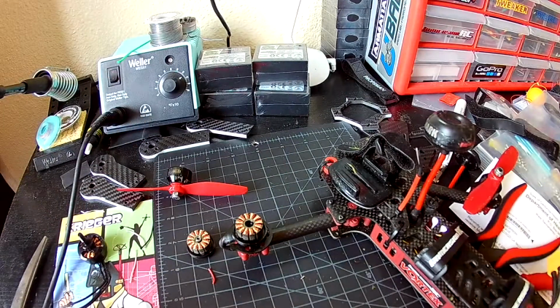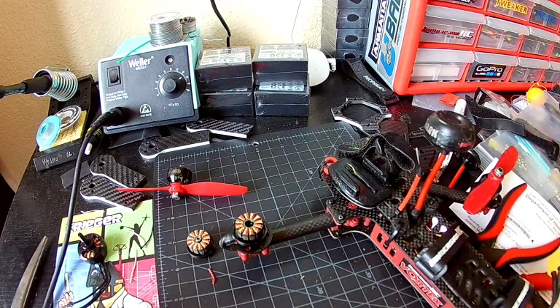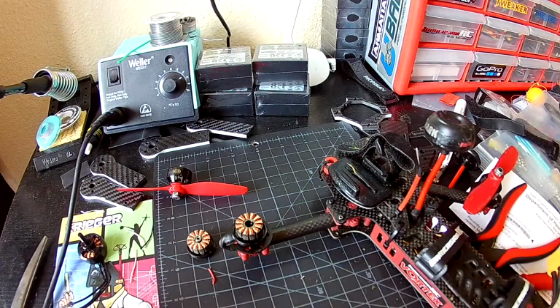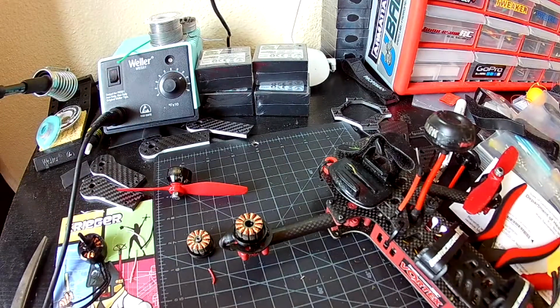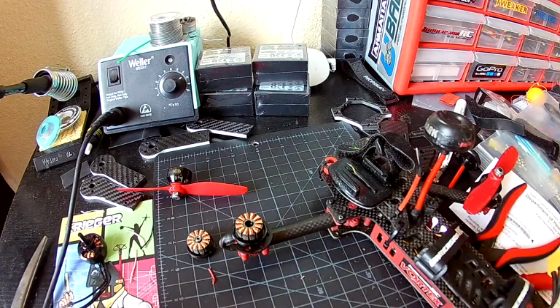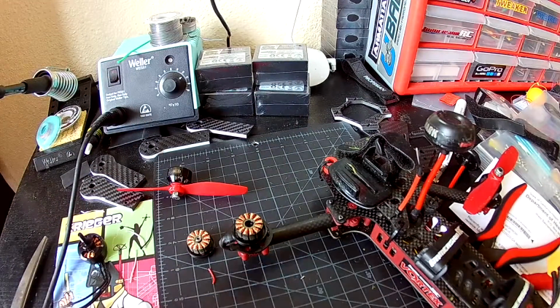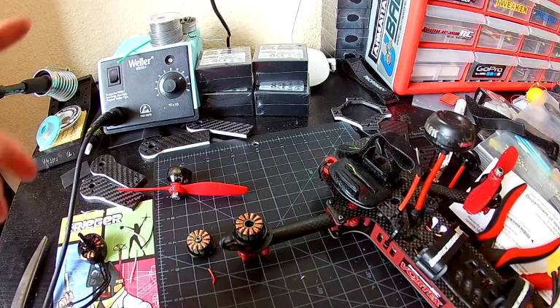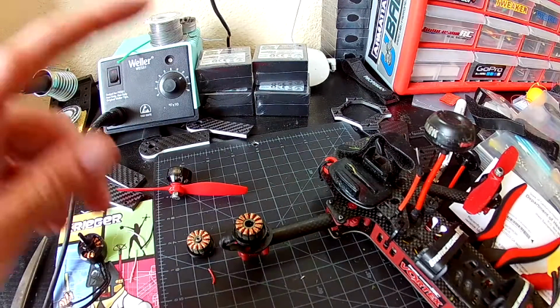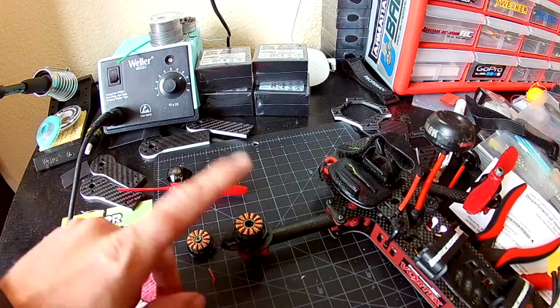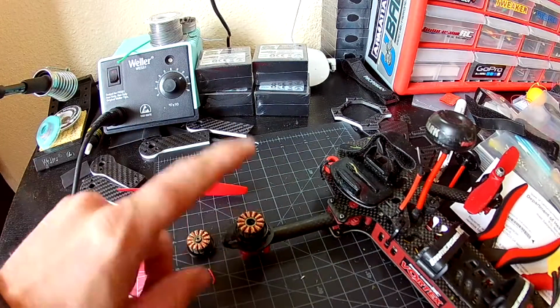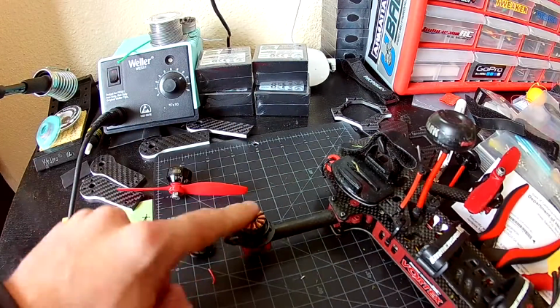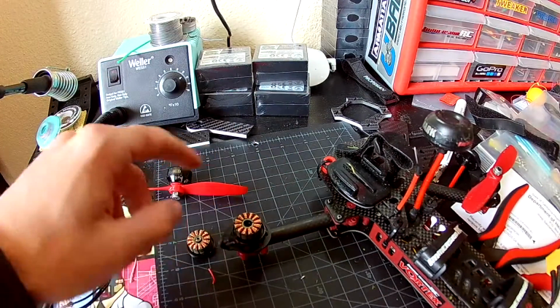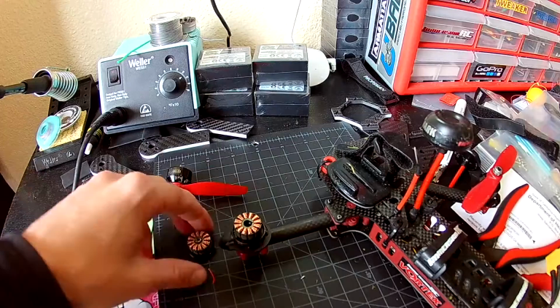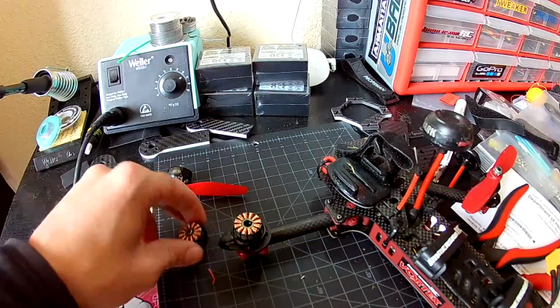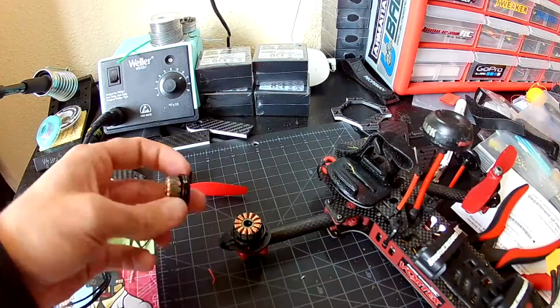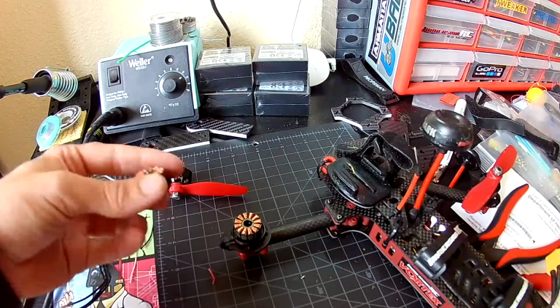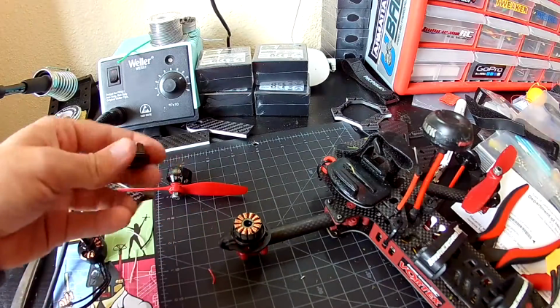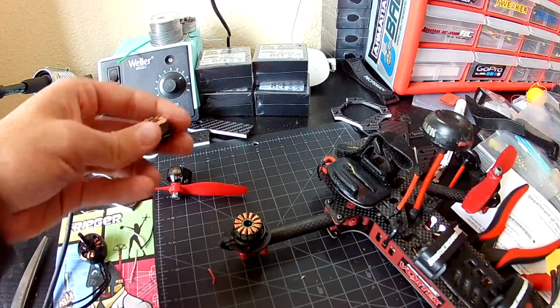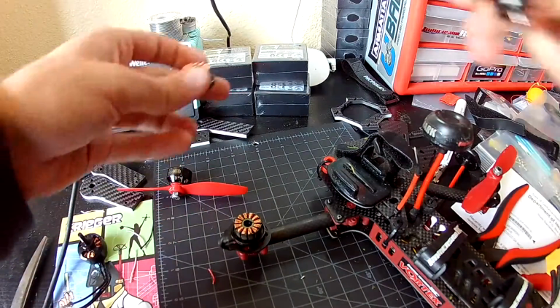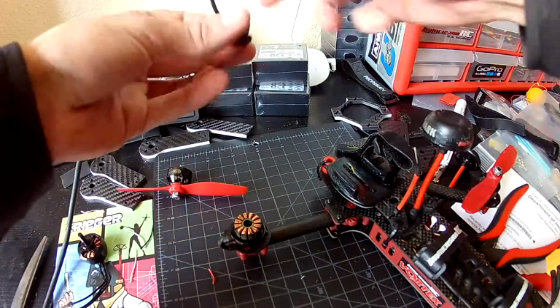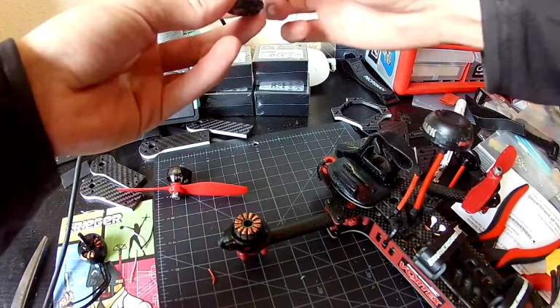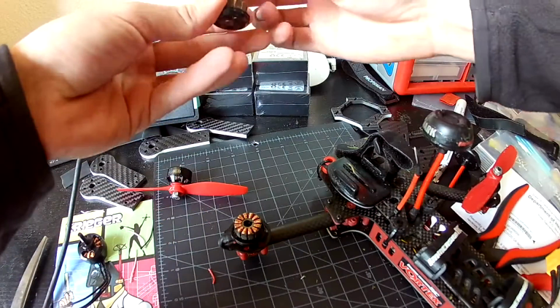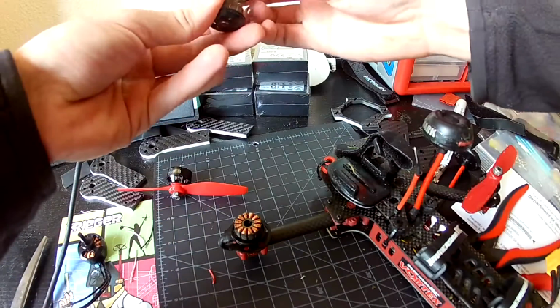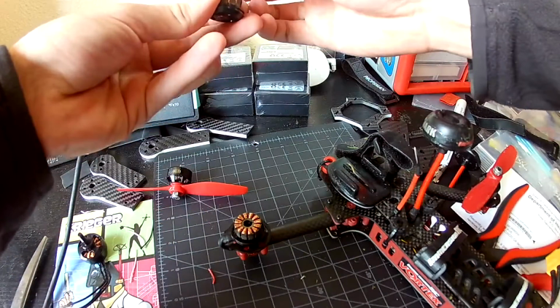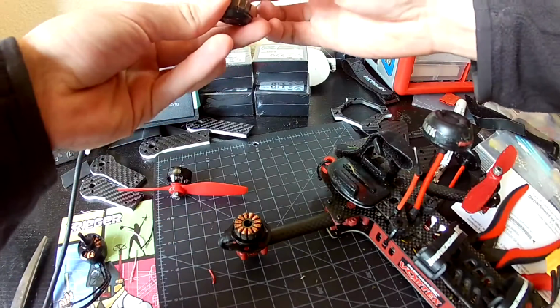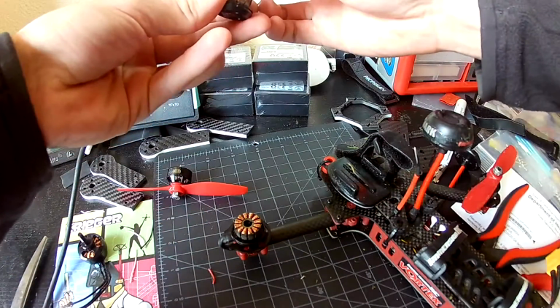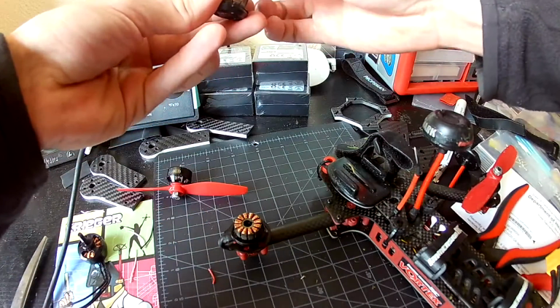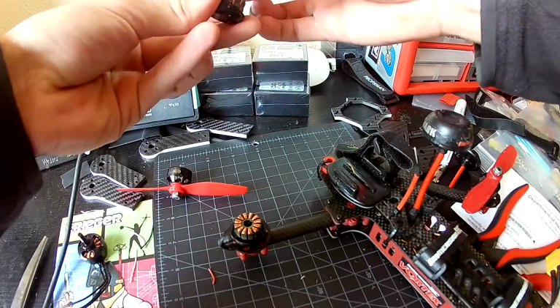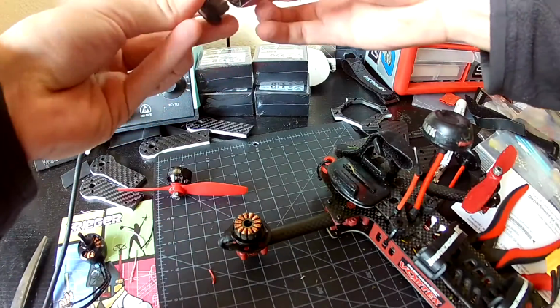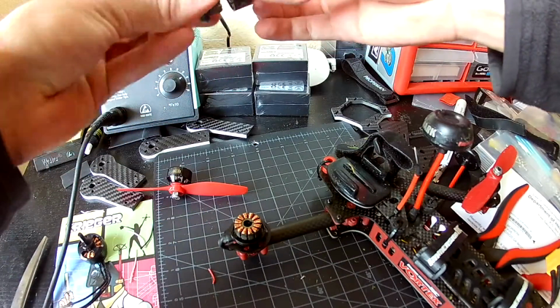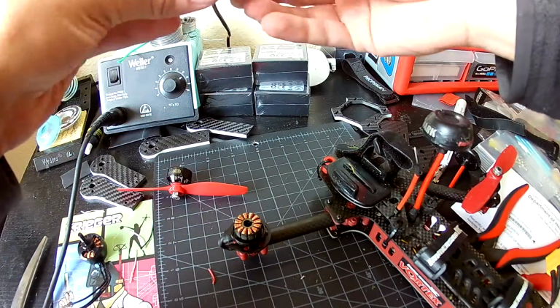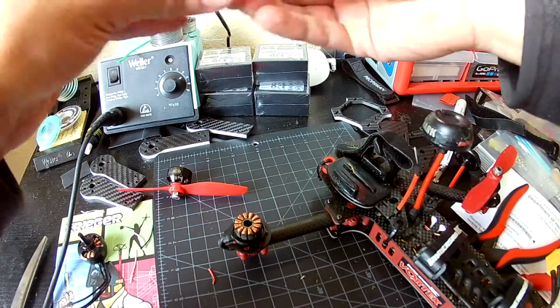So what I'm going to do is replace this motor. I always keep these parts around just in case.